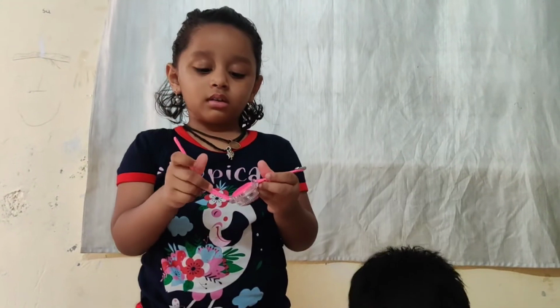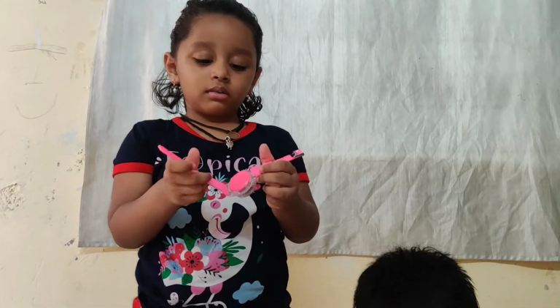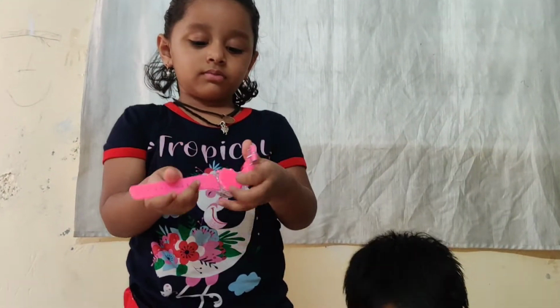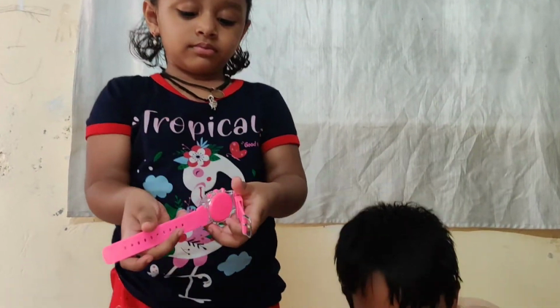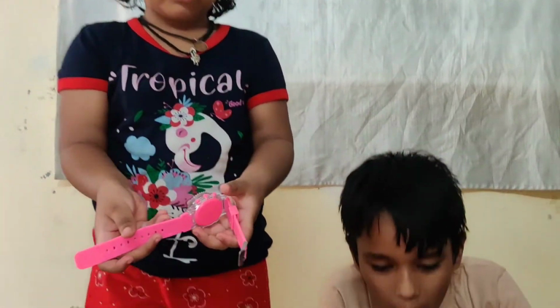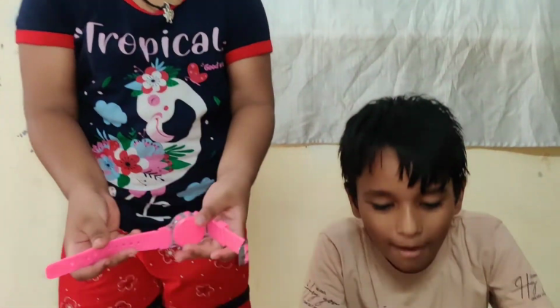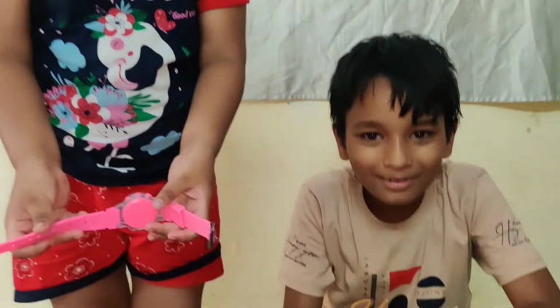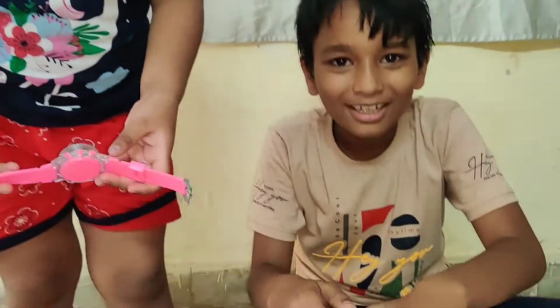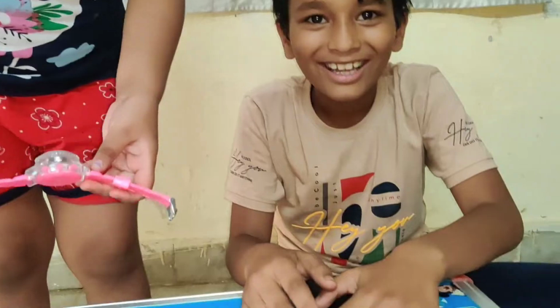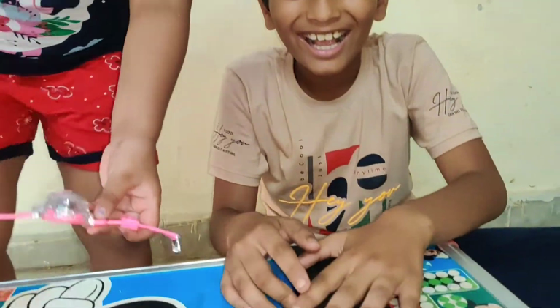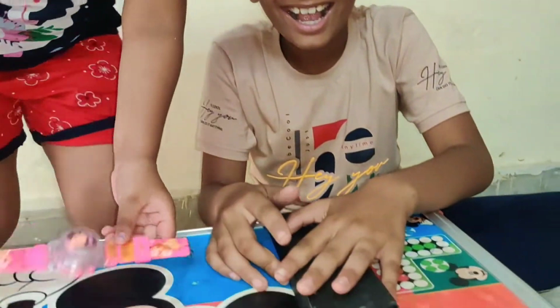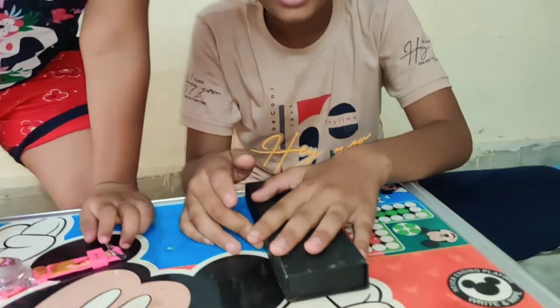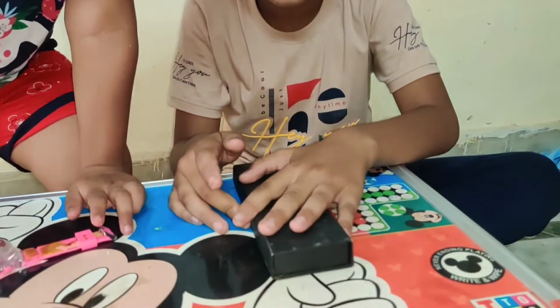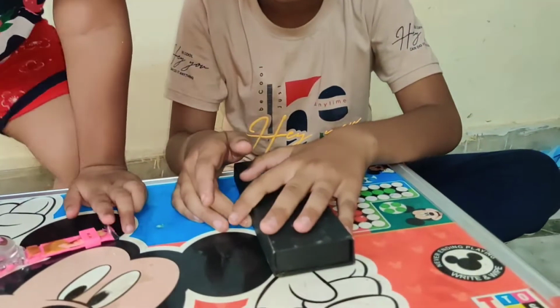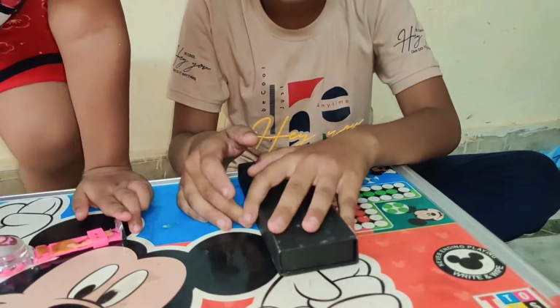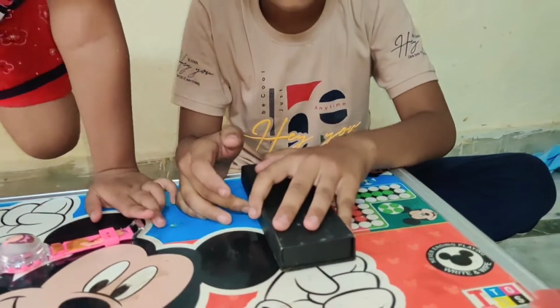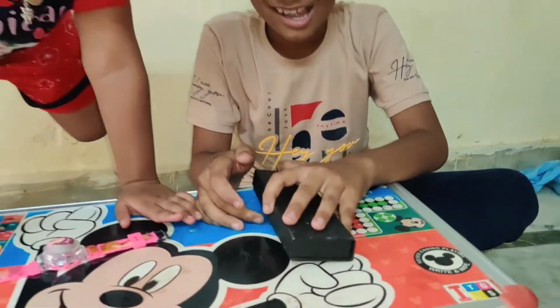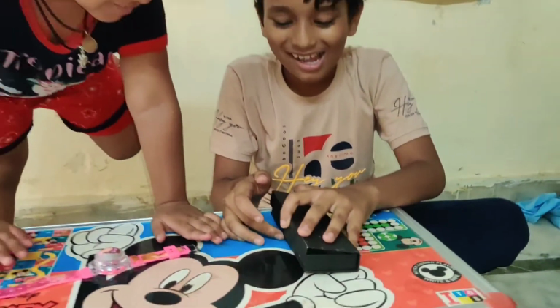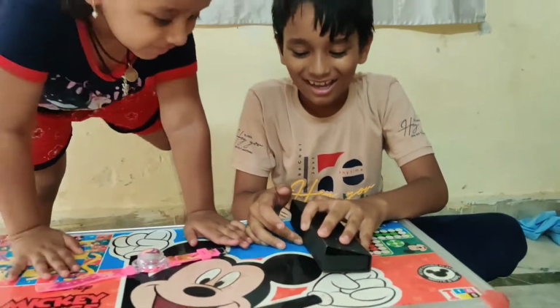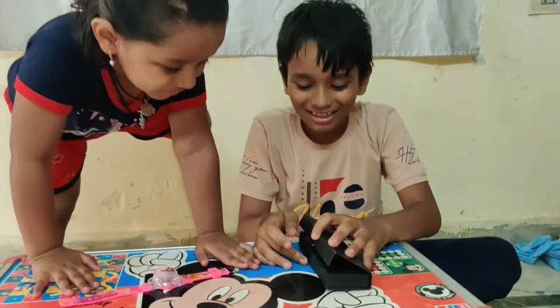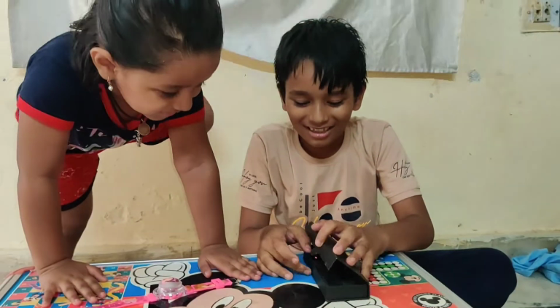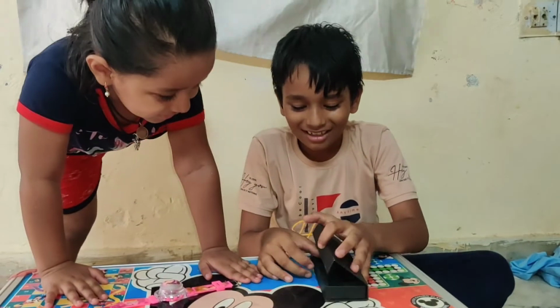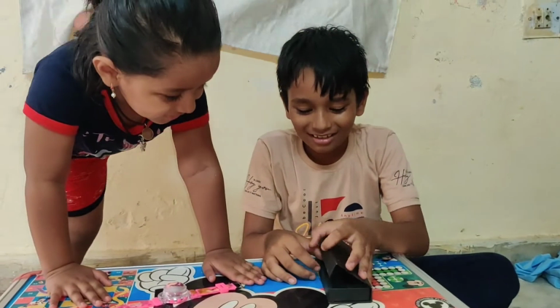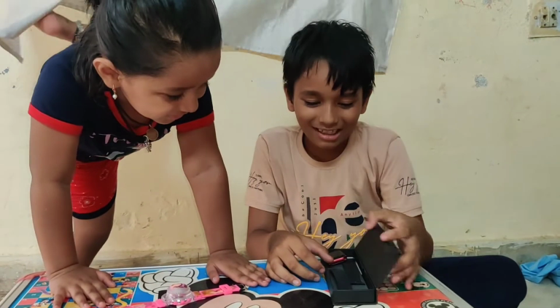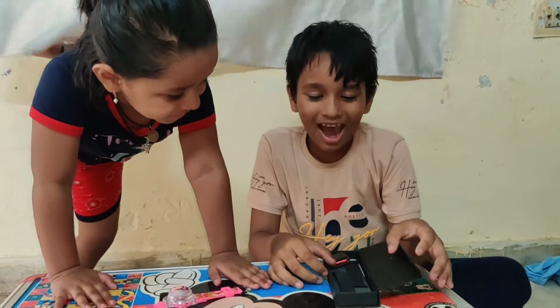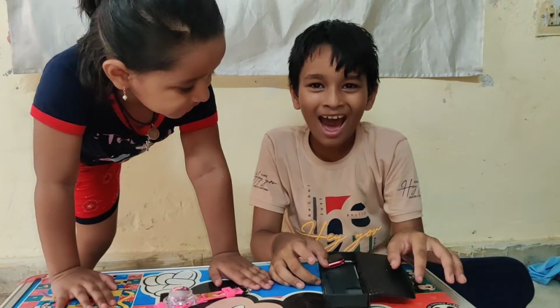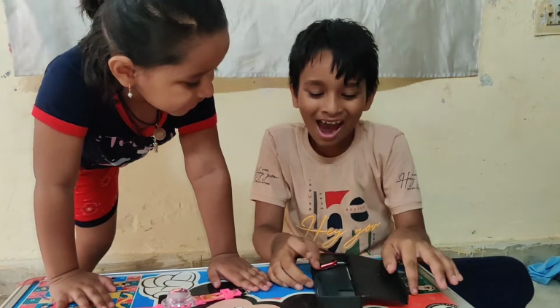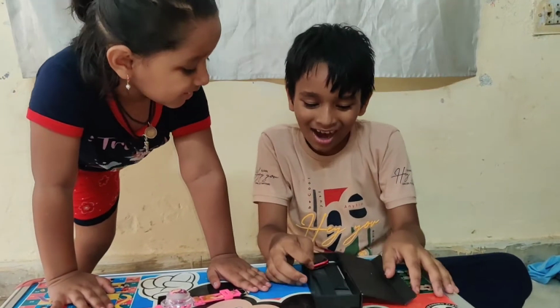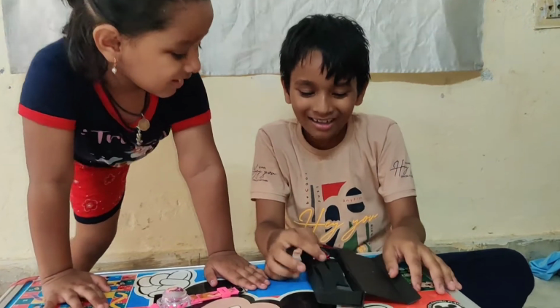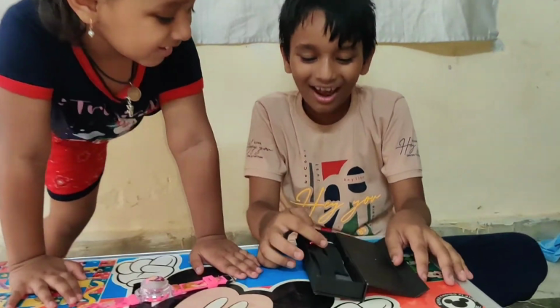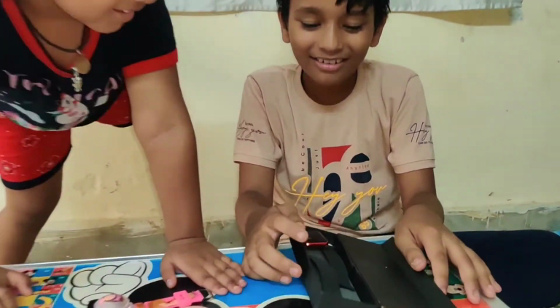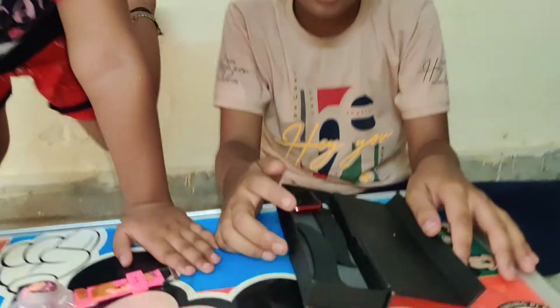Okay, now let's see. Ta-da! Ta-da! Ta-da!